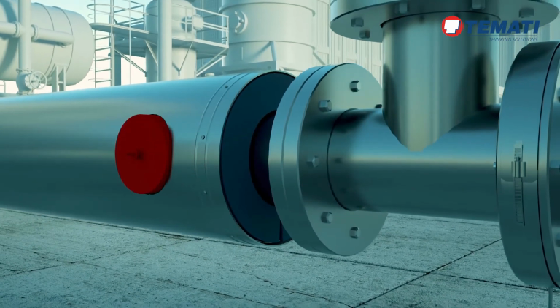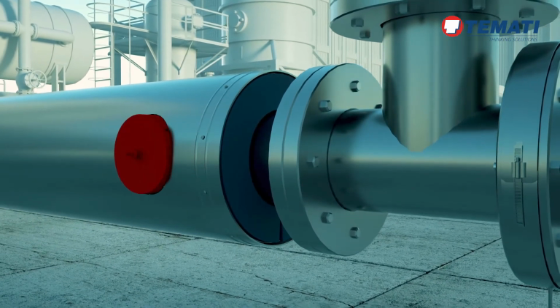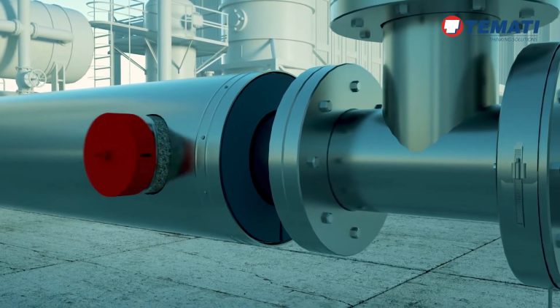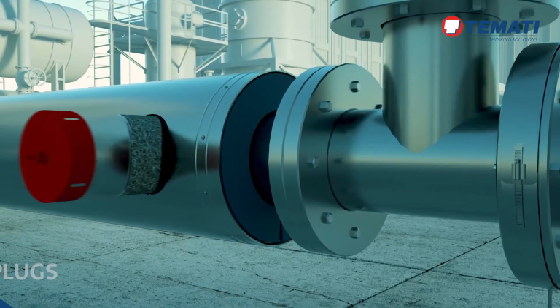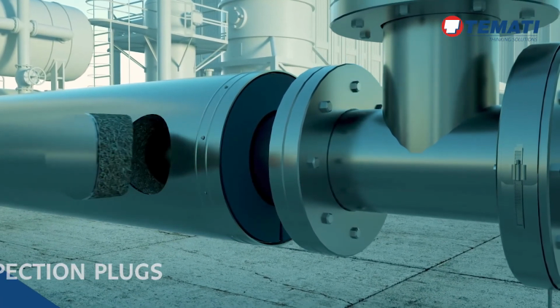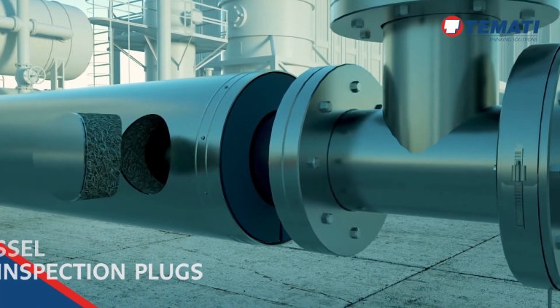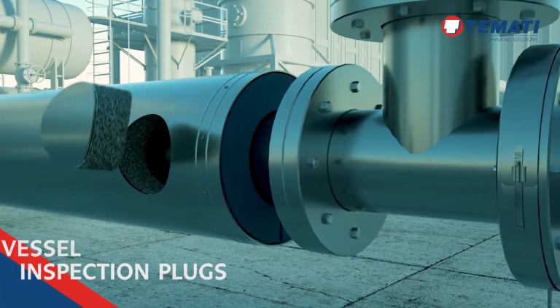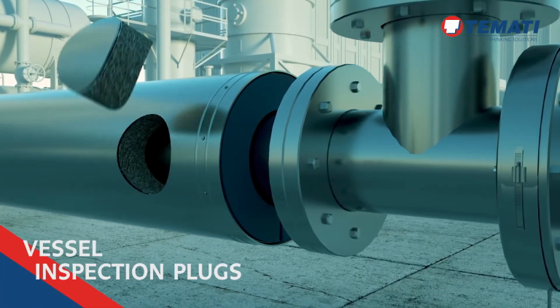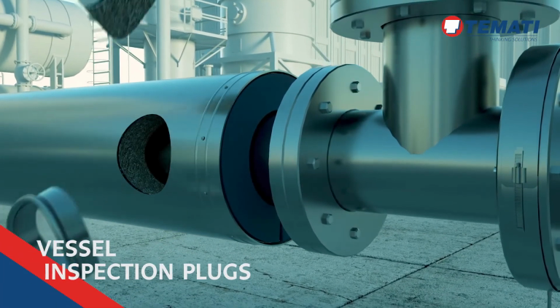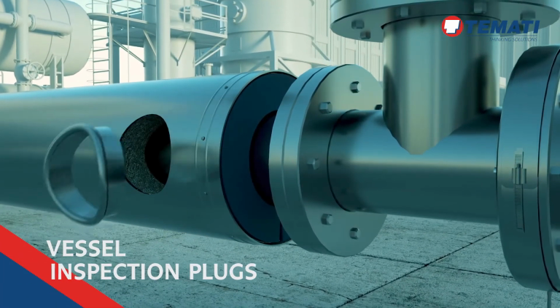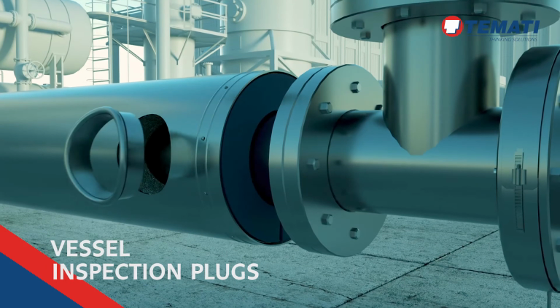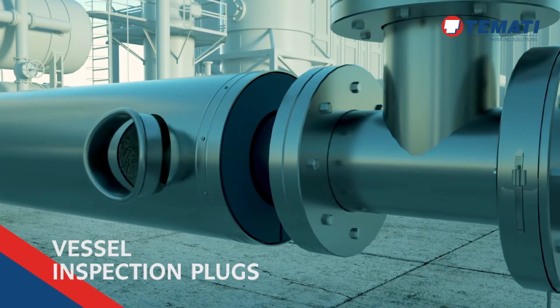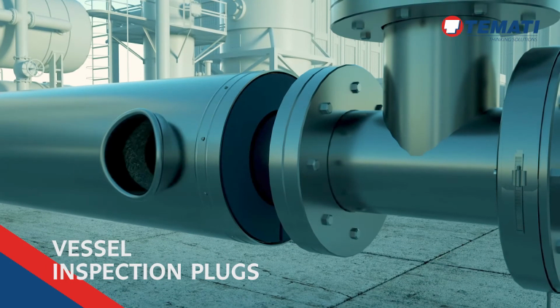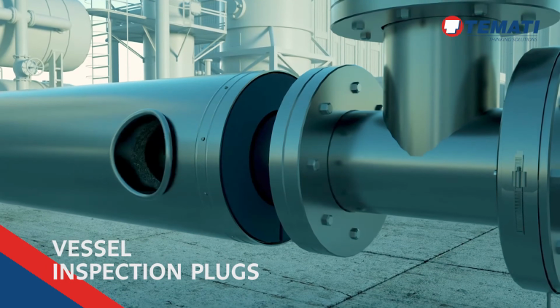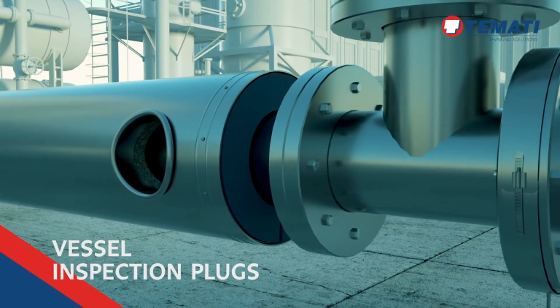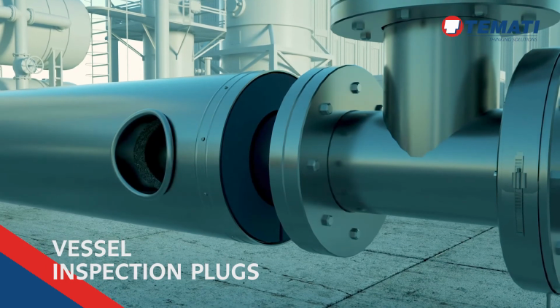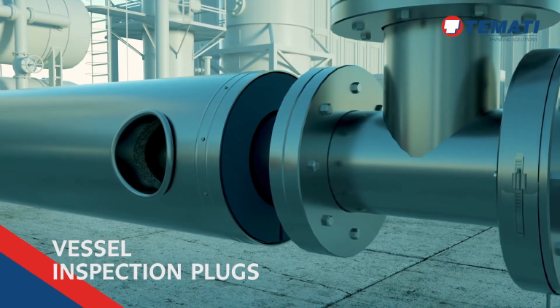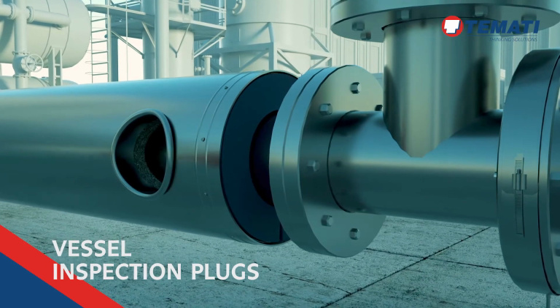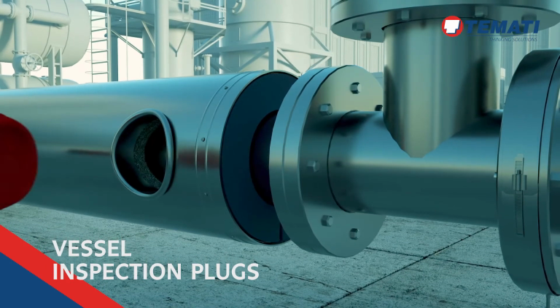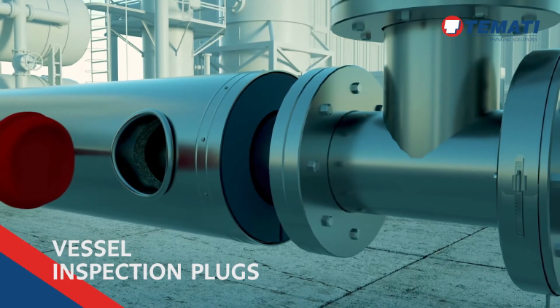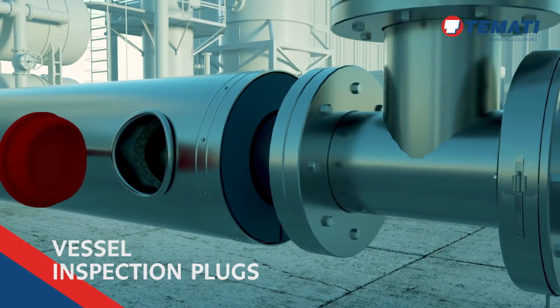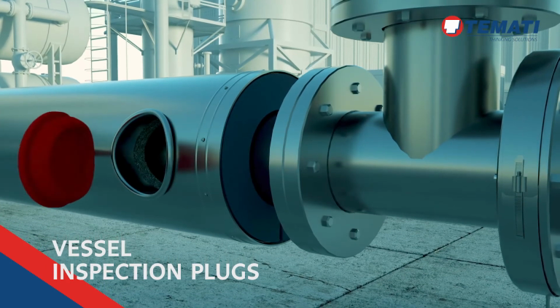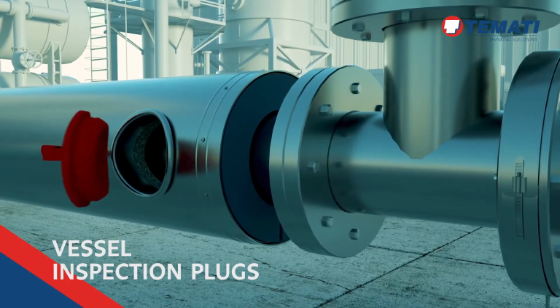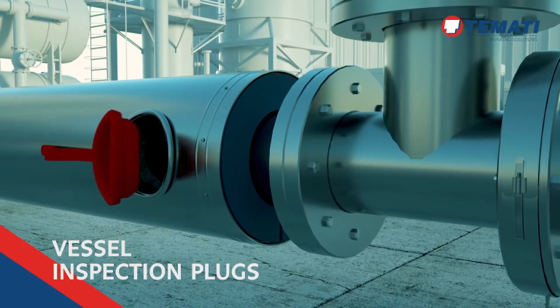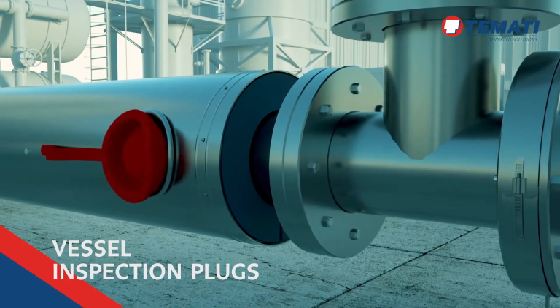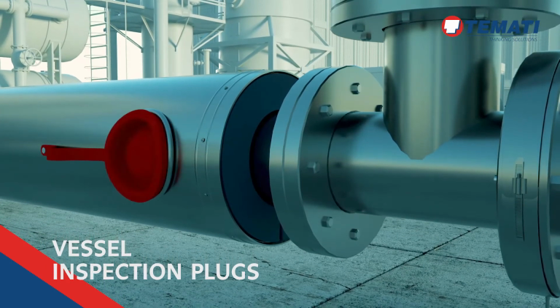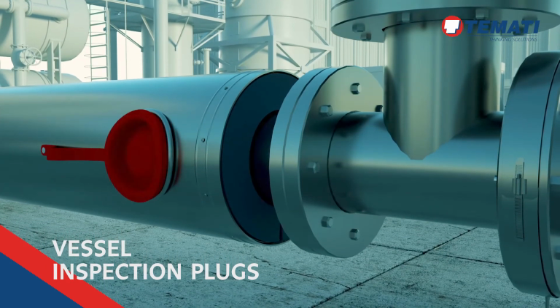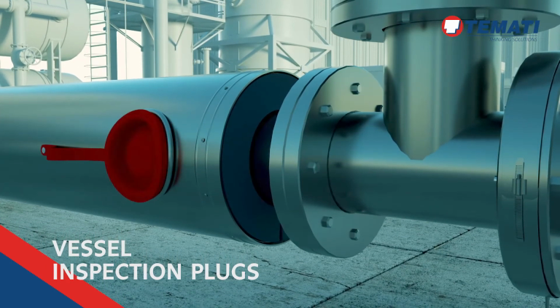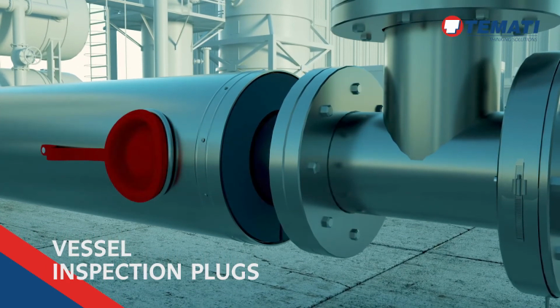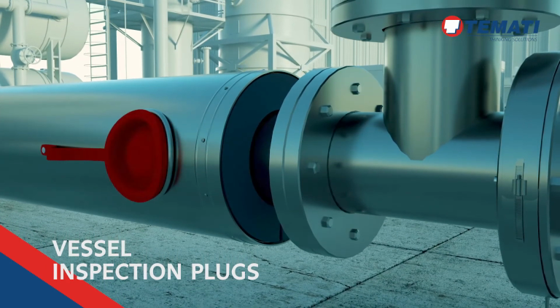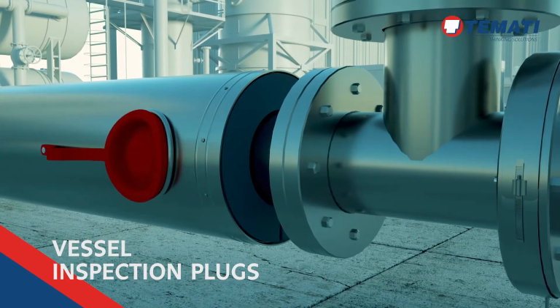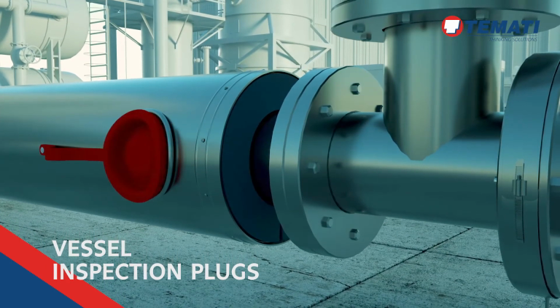Vessel inspection plugs that allow quick and easy visual inspection under insulation.